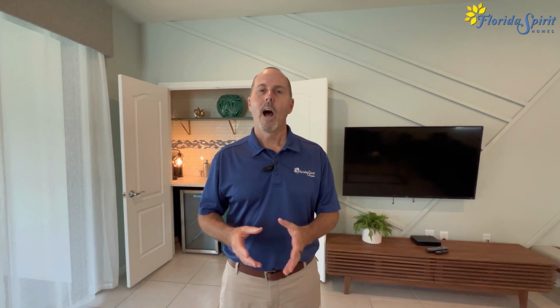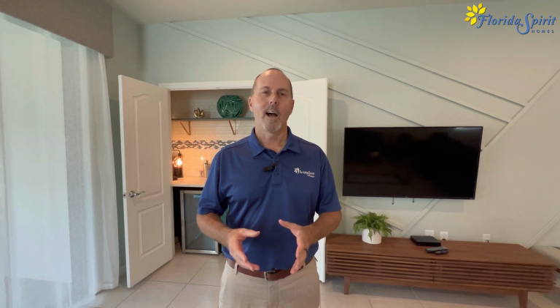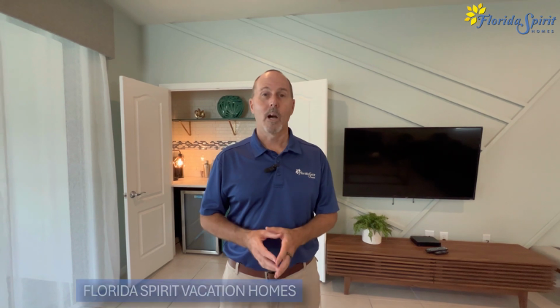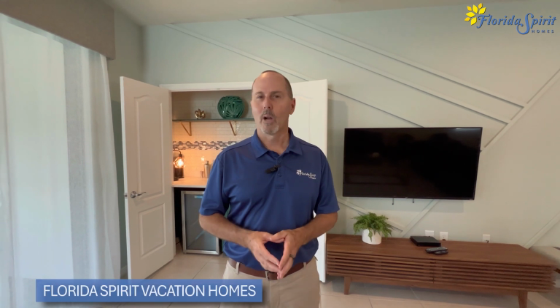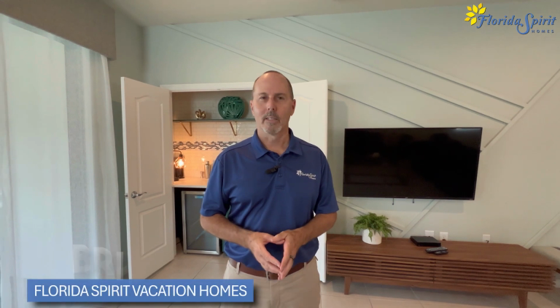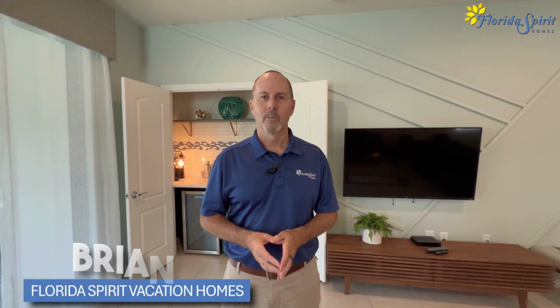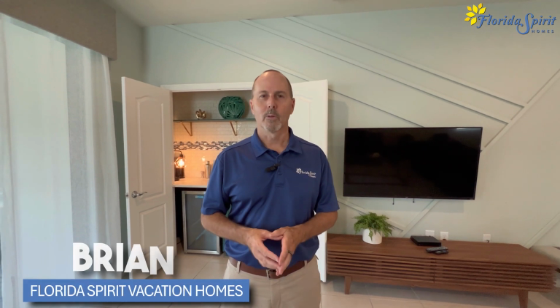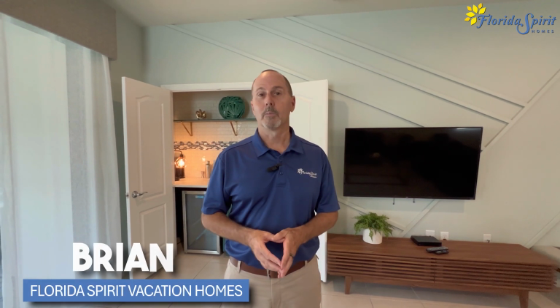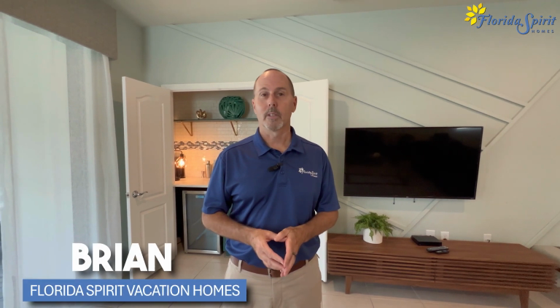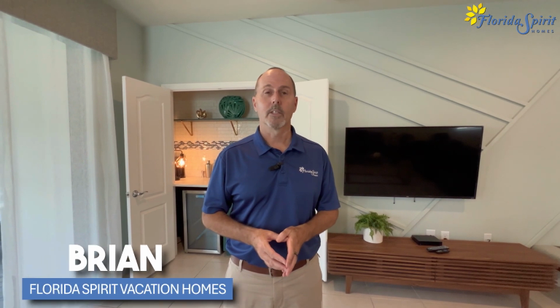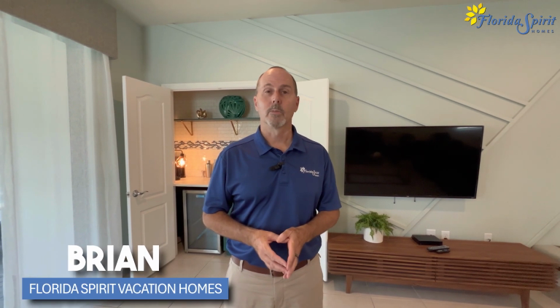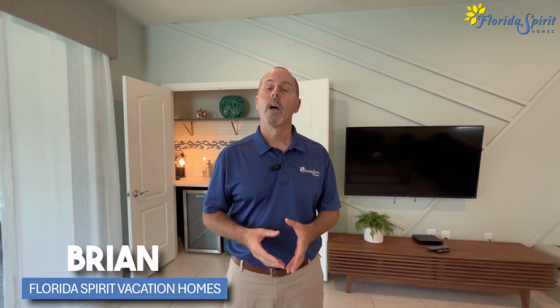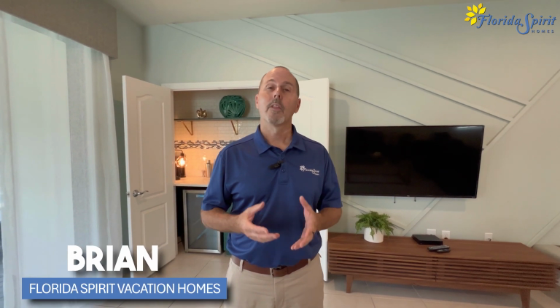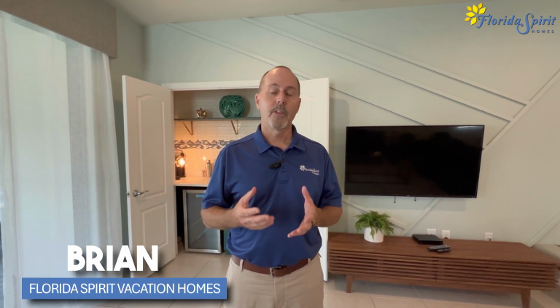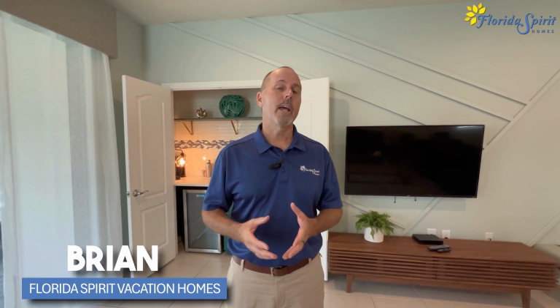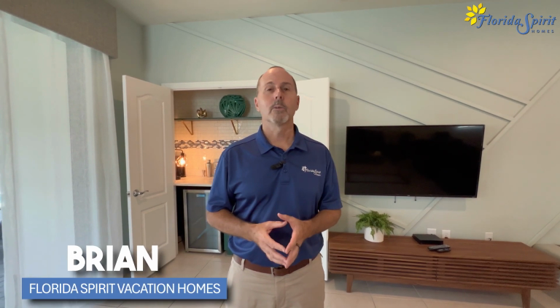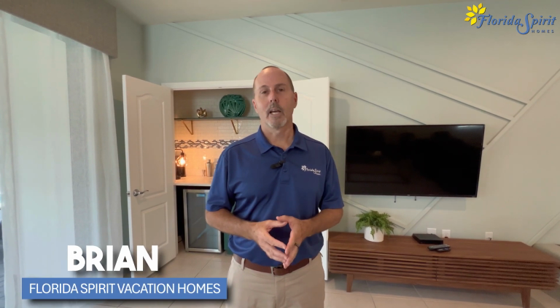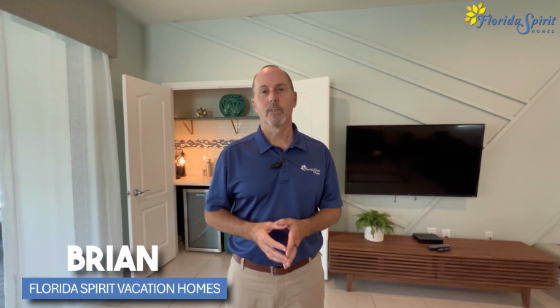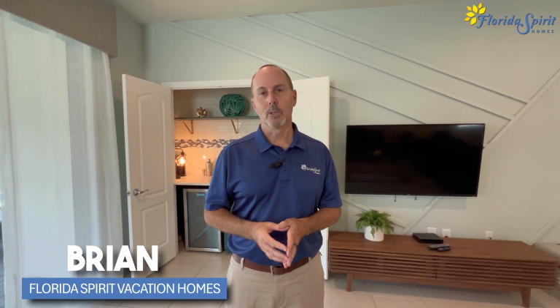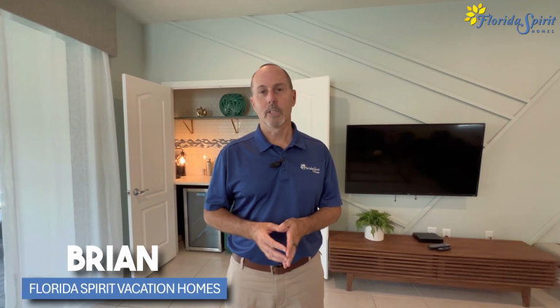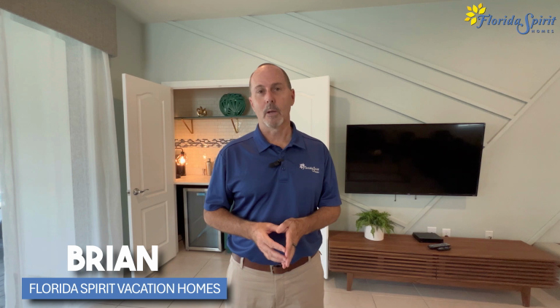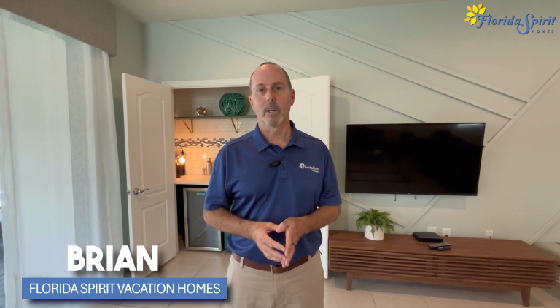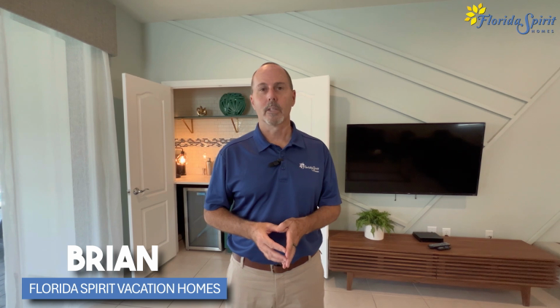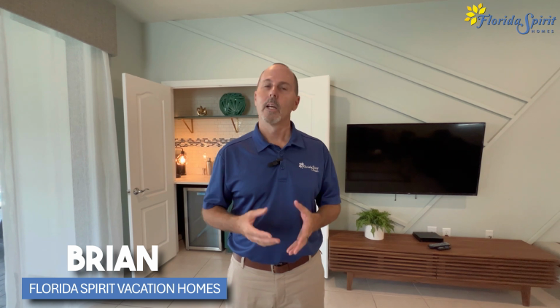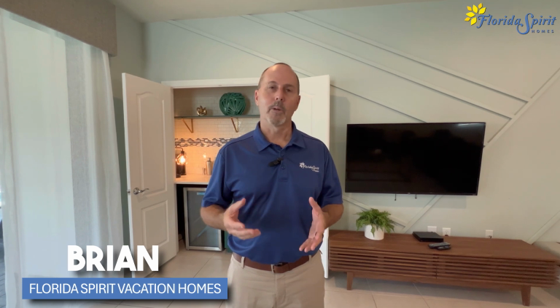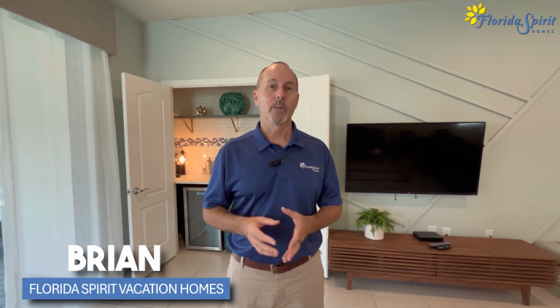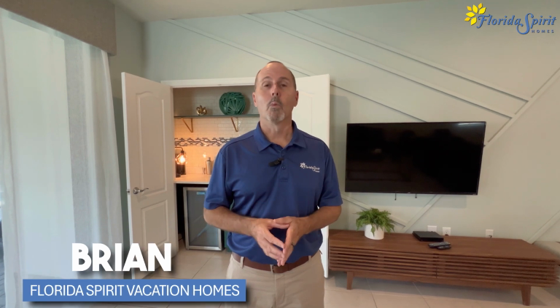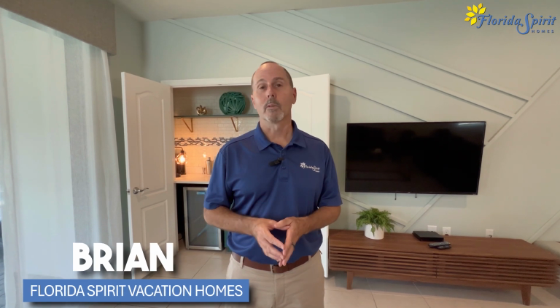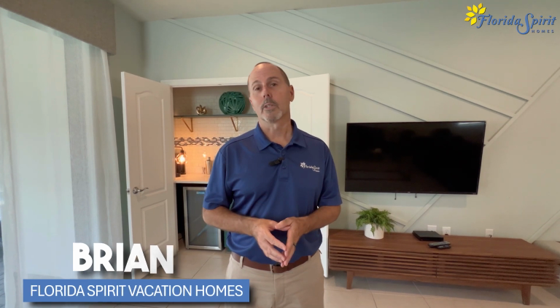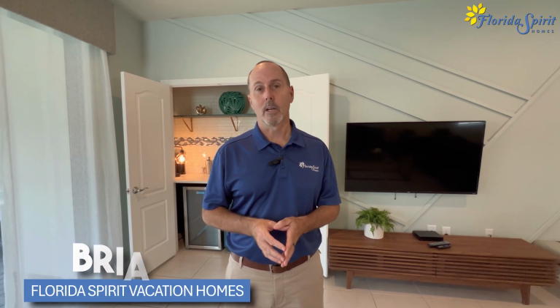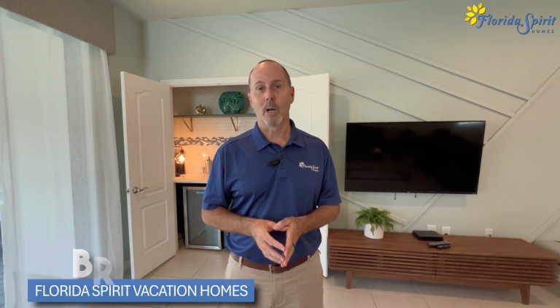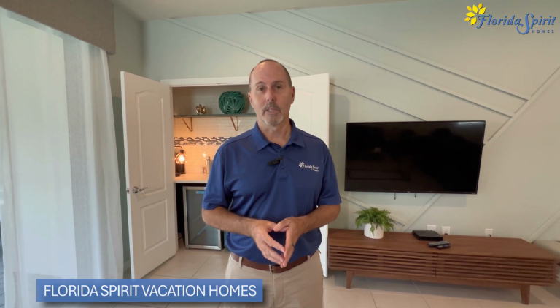Hi, I'm Brian with Florida Spirit Vacation Homes. Thank you again for choosing to stay with us and we hope you have a wonderful stay on our property.